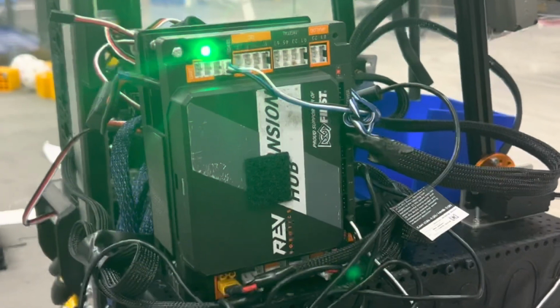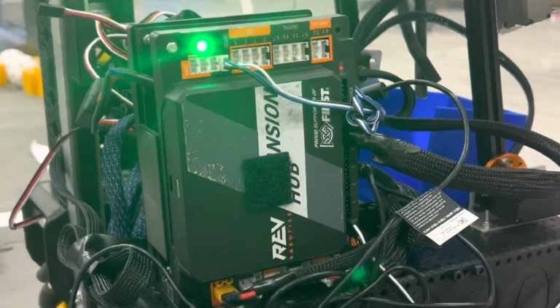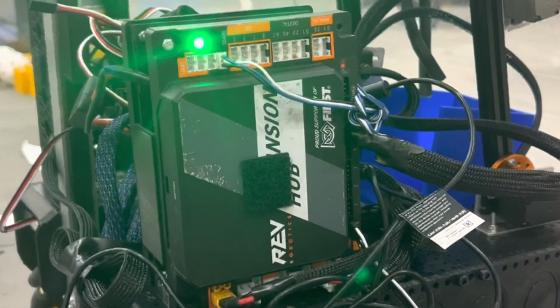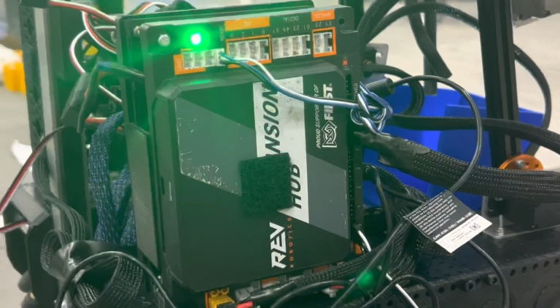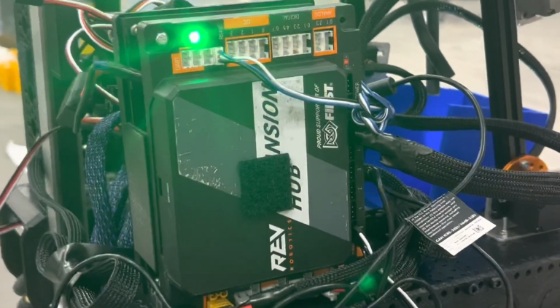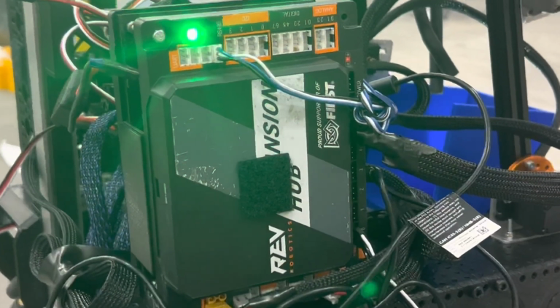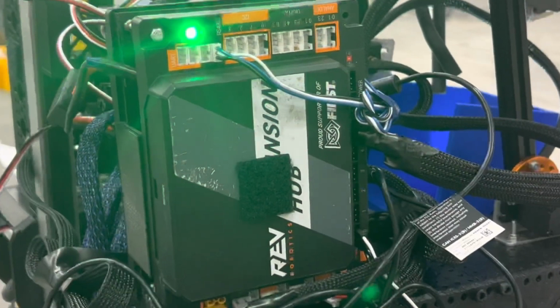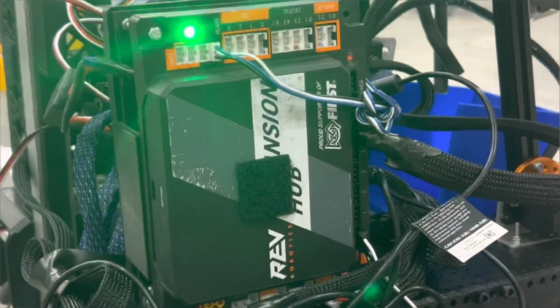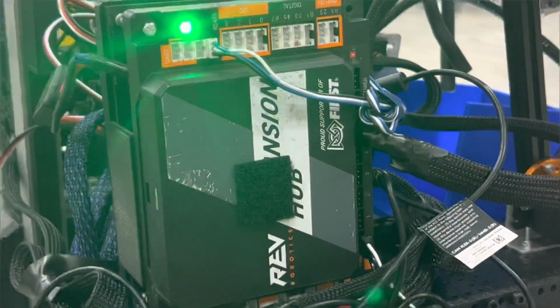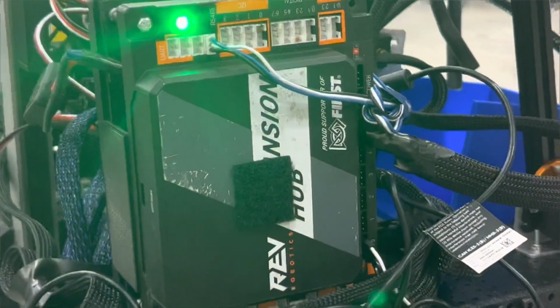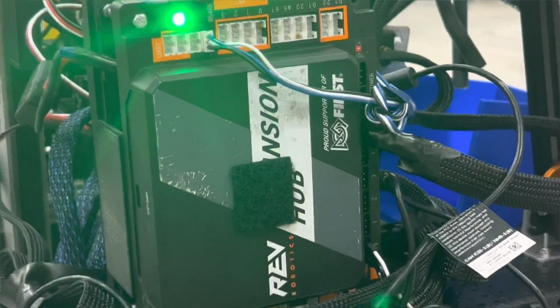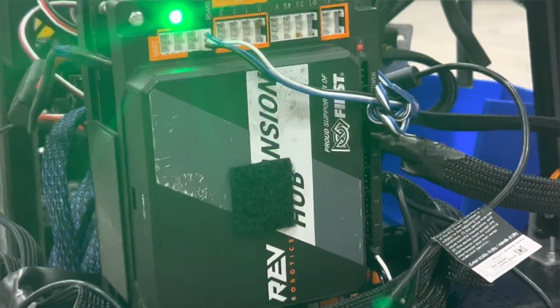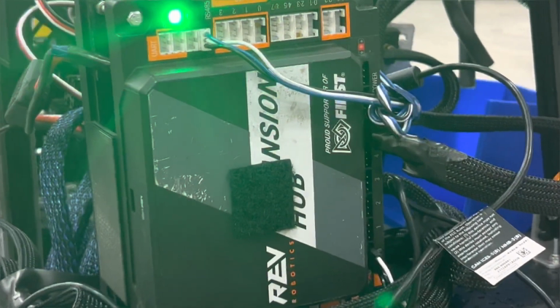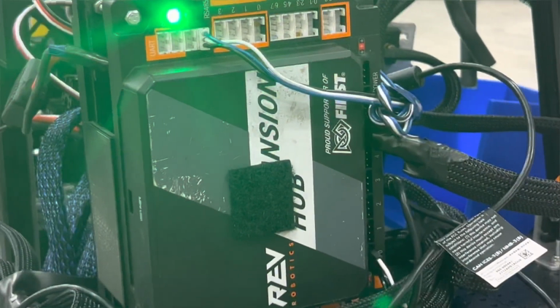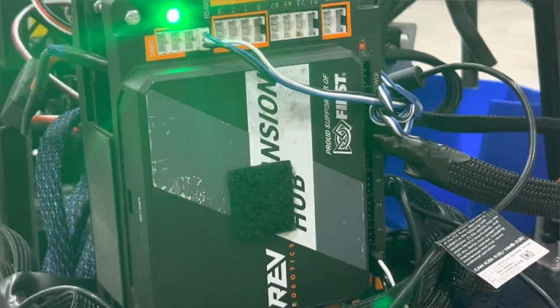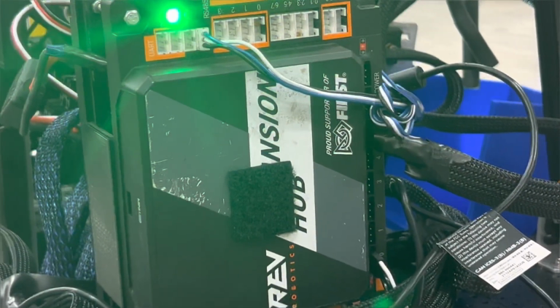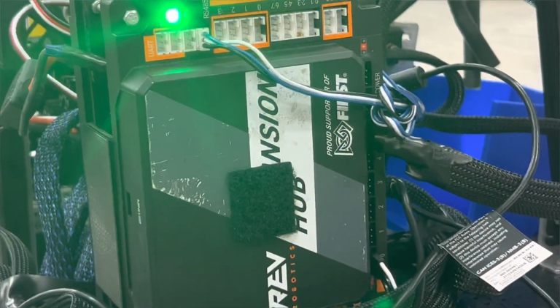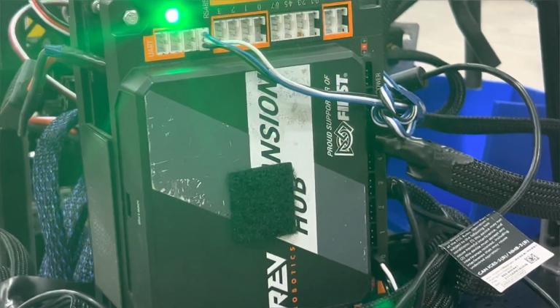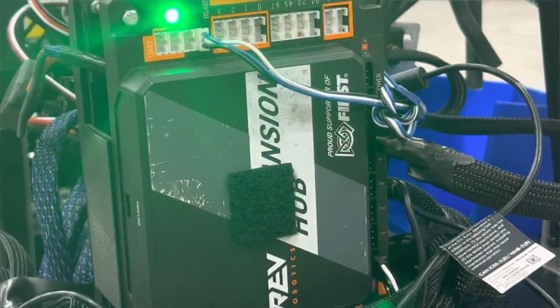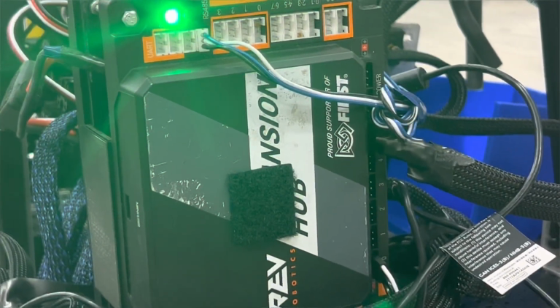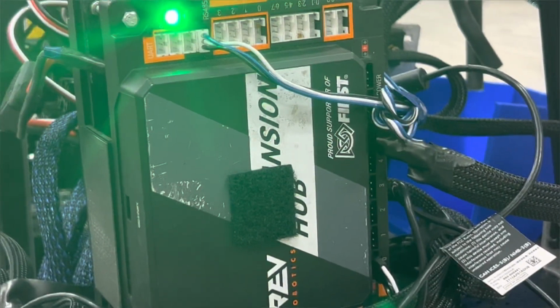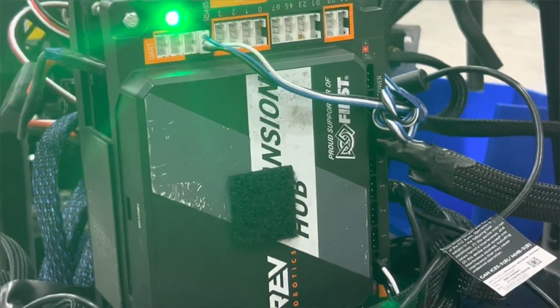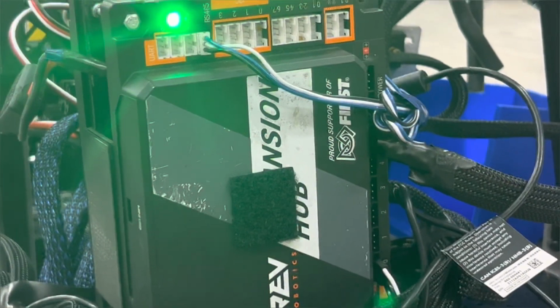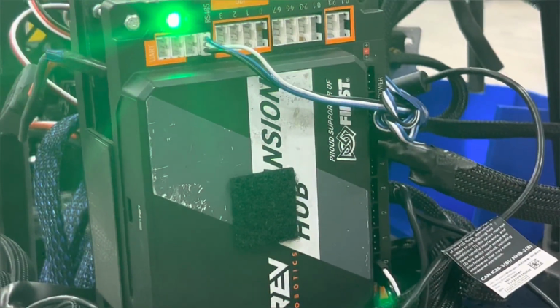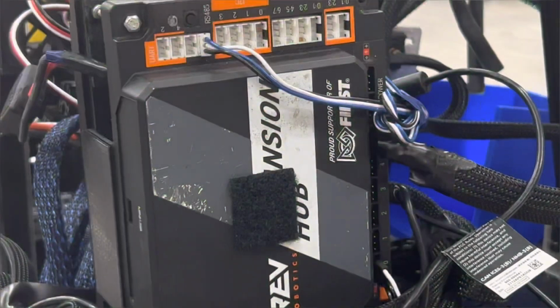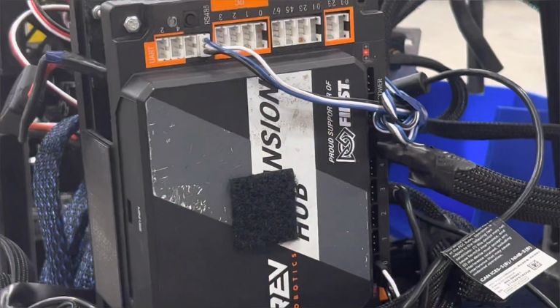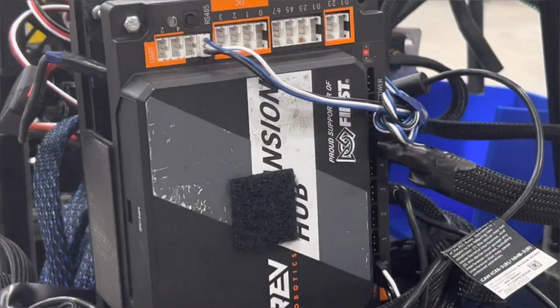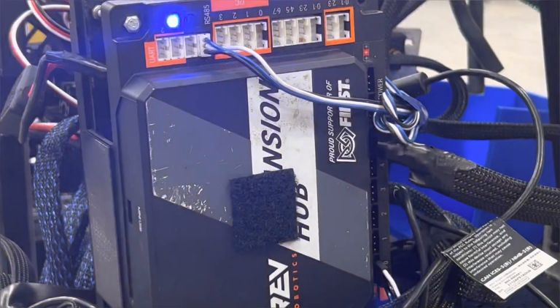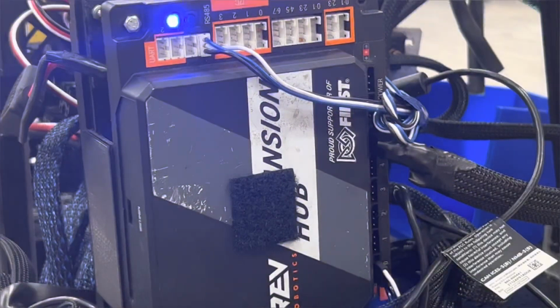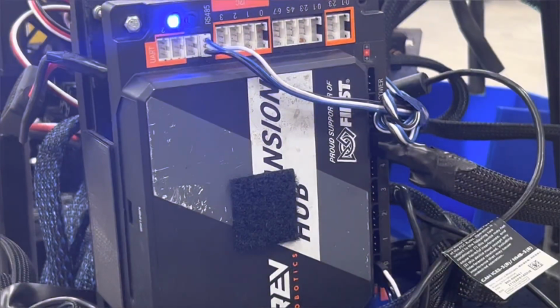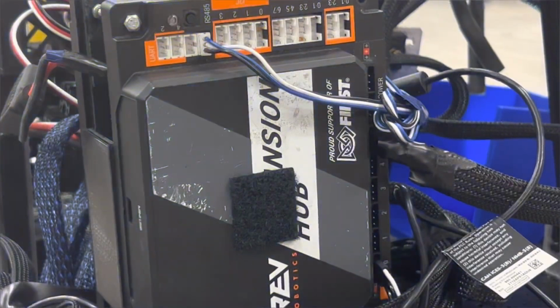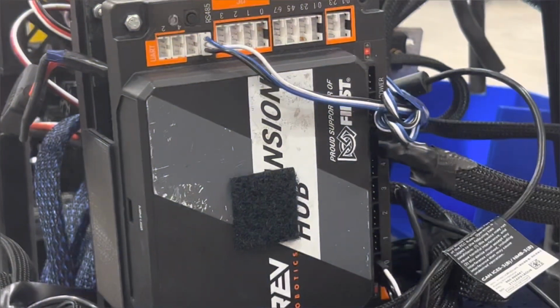The inertial measurement unit, or IMU, is responsible for precise rotational tracking through its built-in gyroscope.